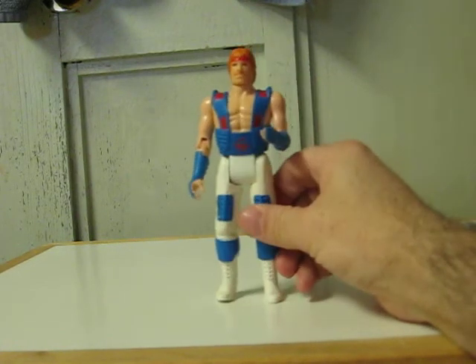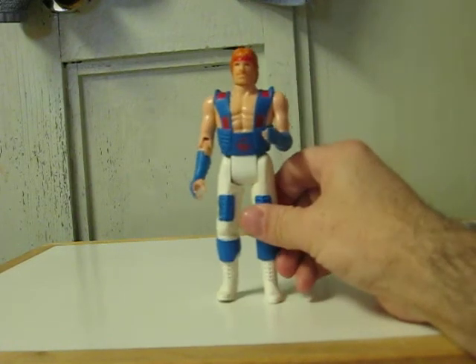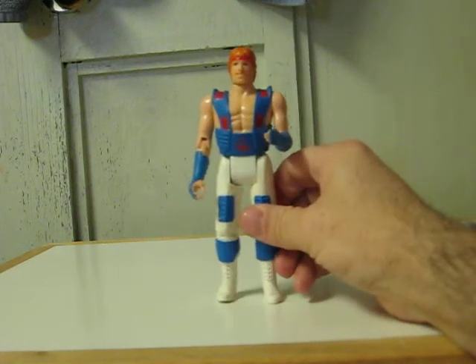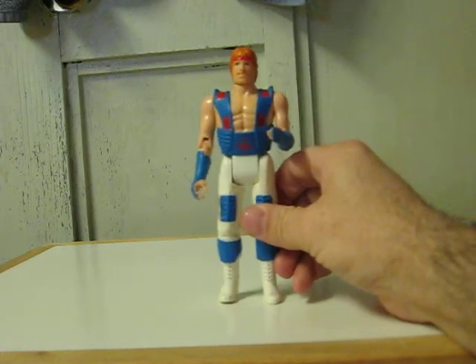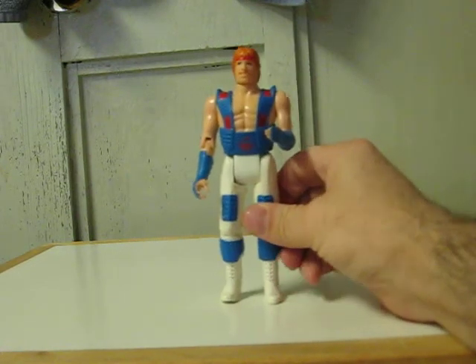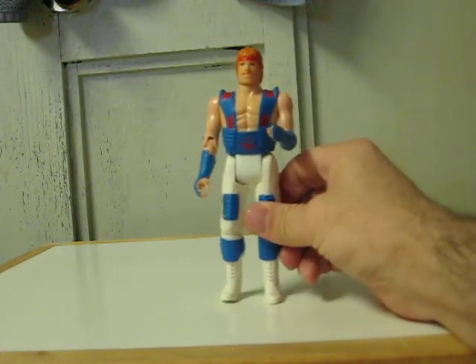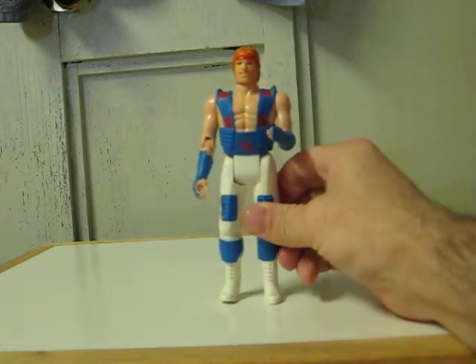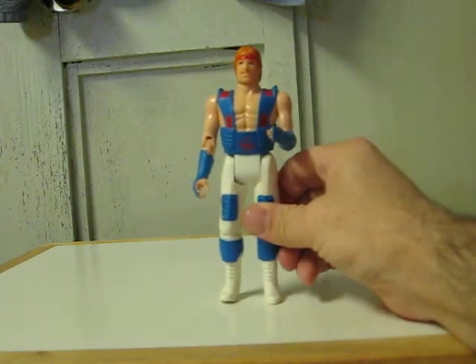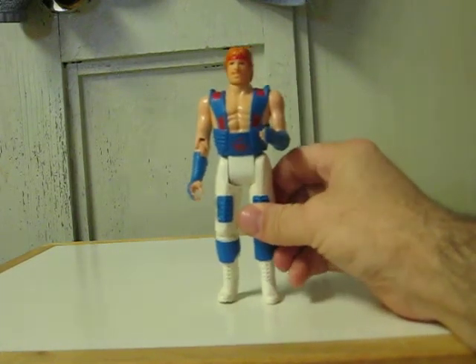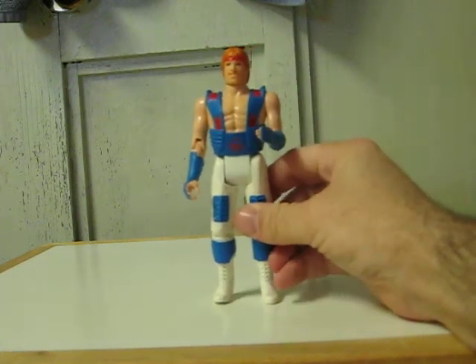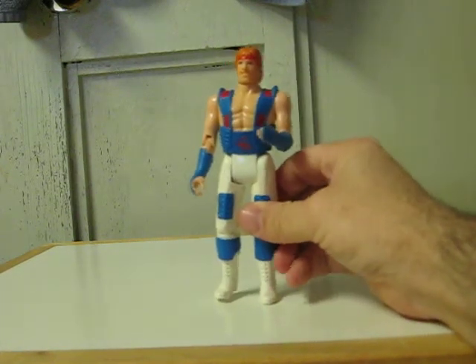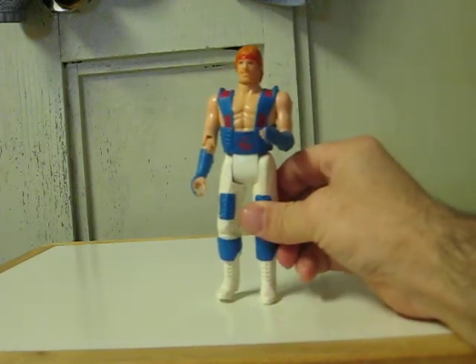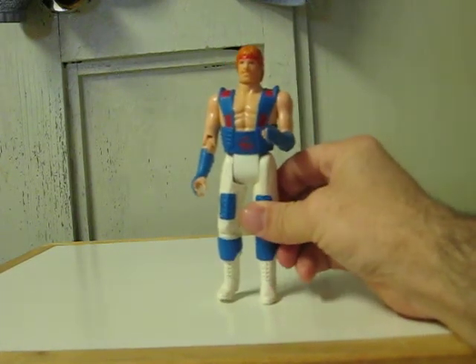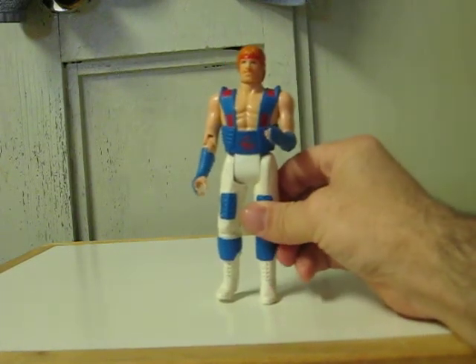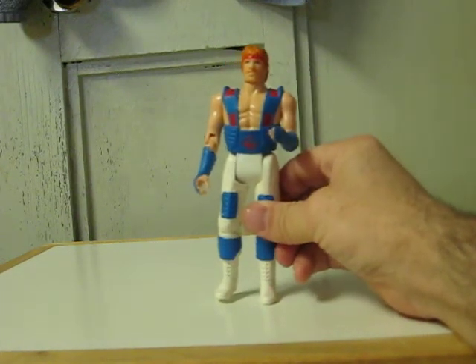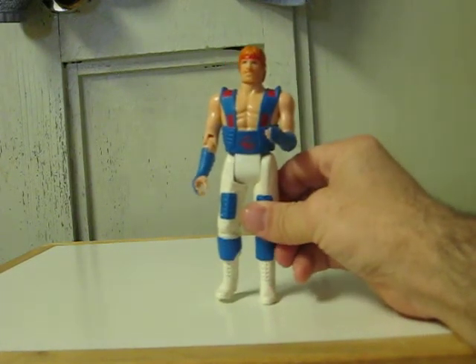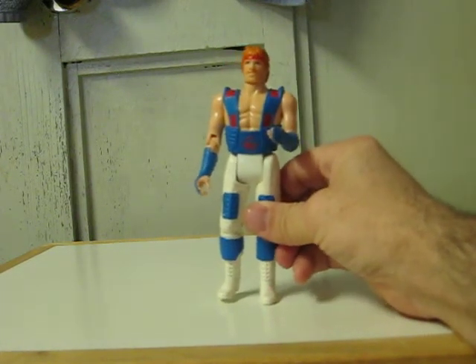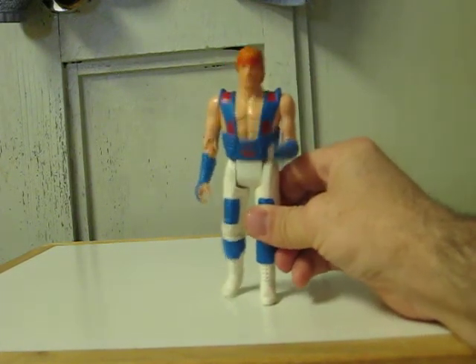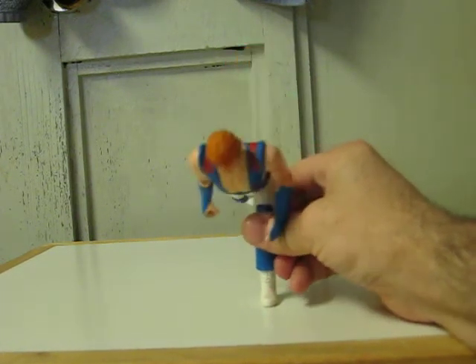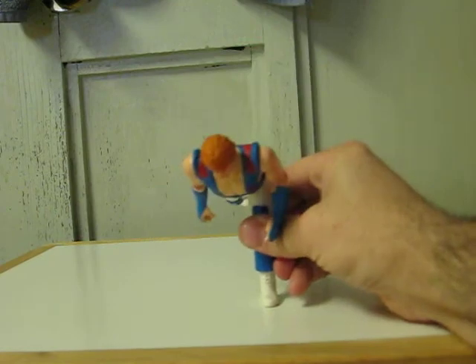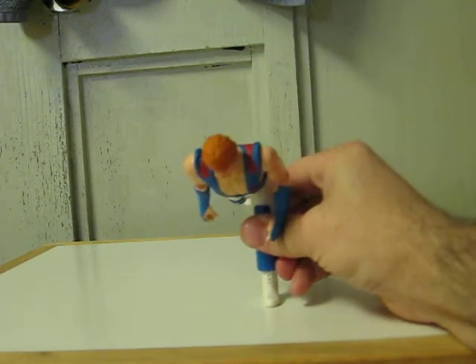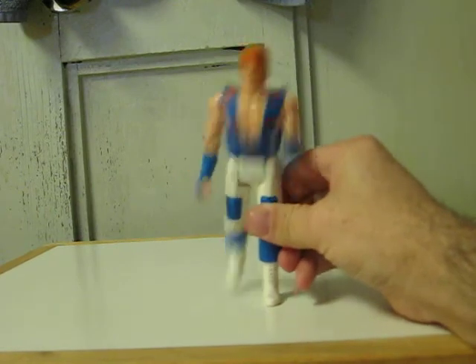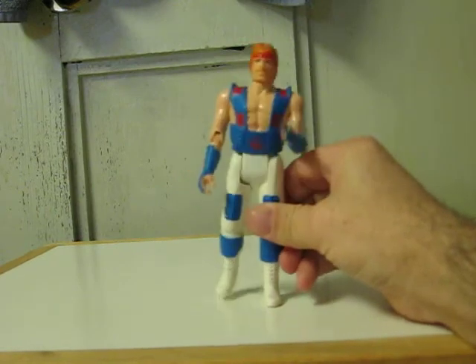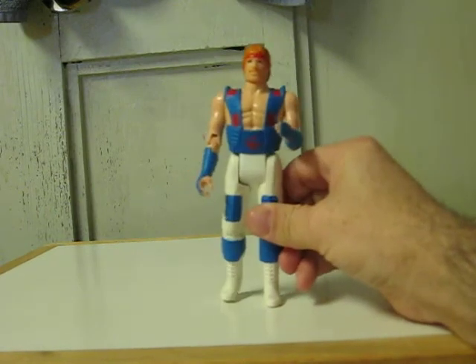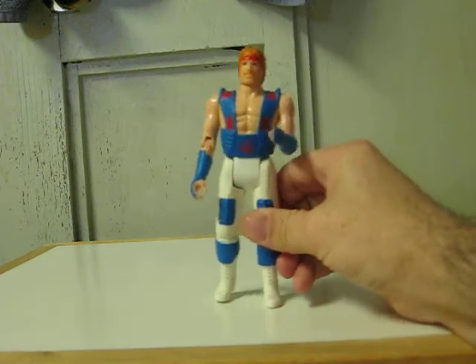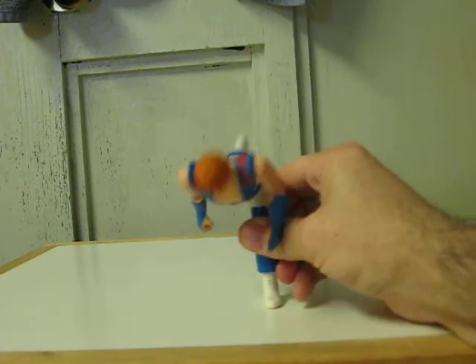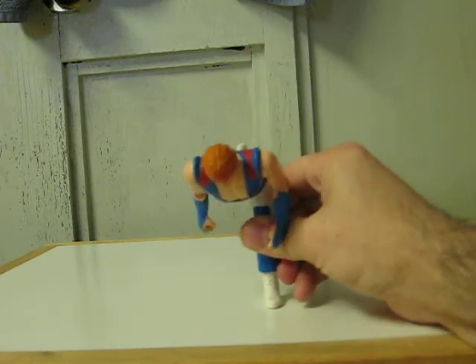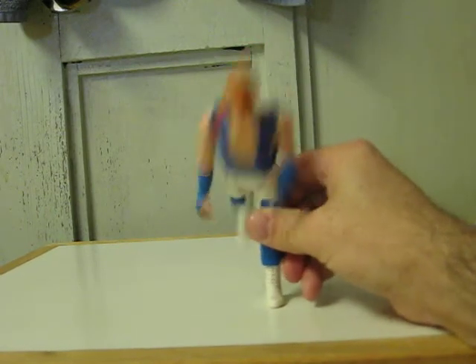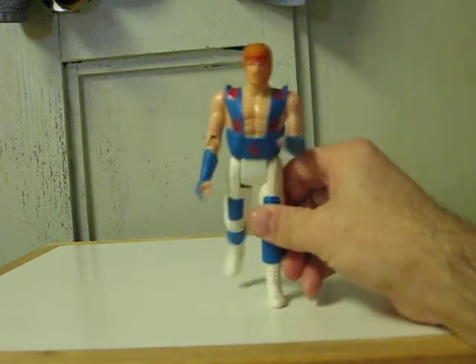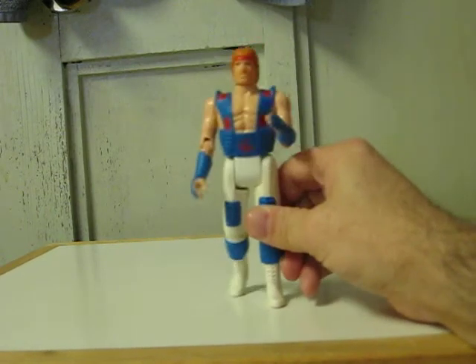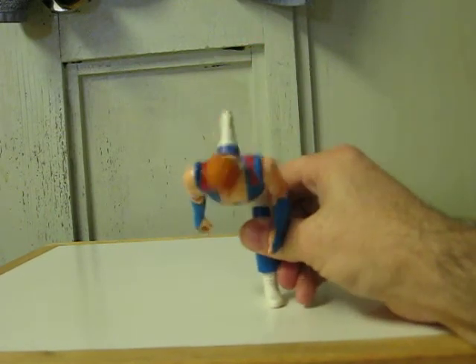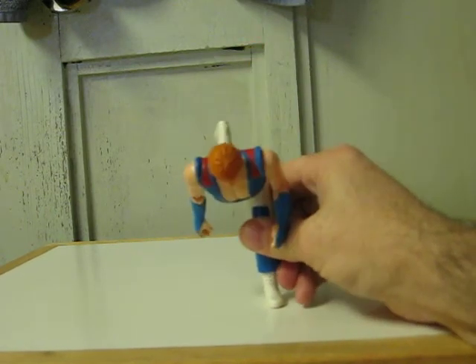This is how it works — just push his leg down and he kicks.